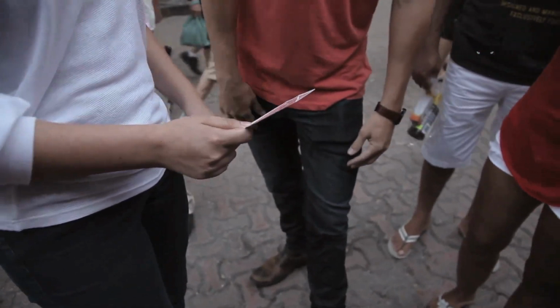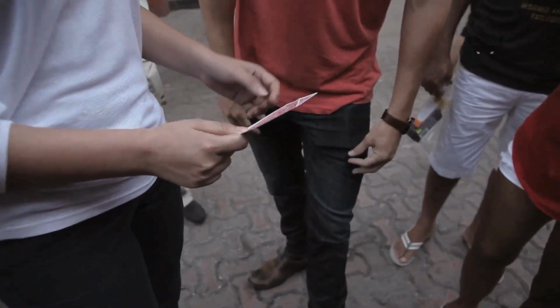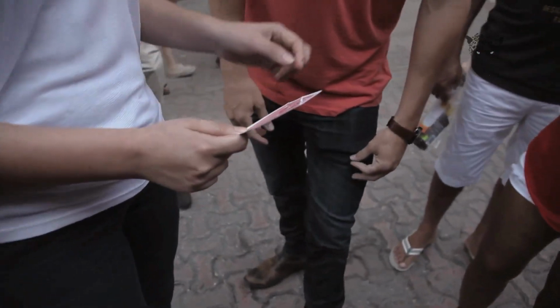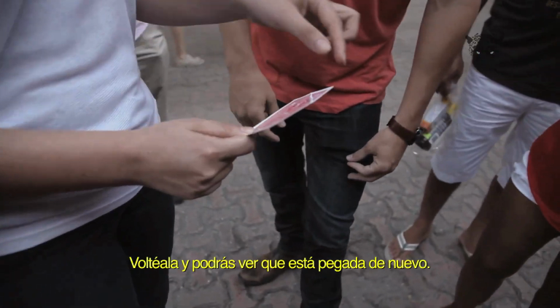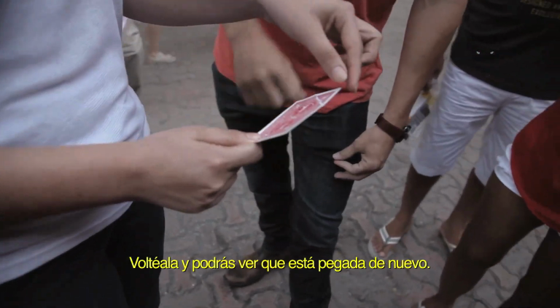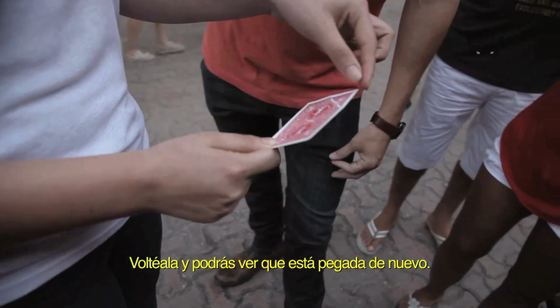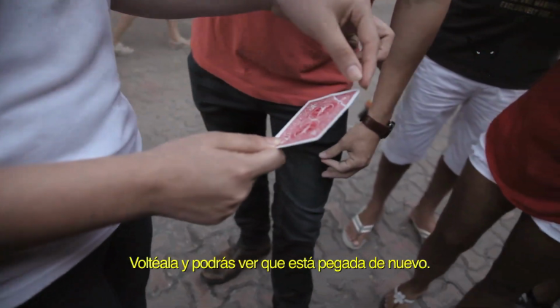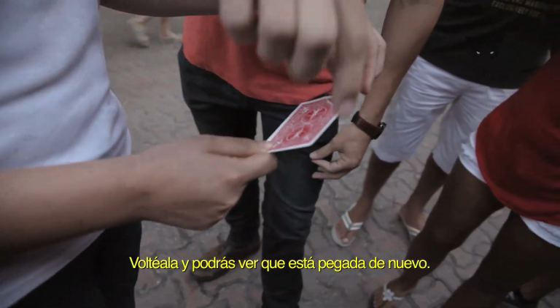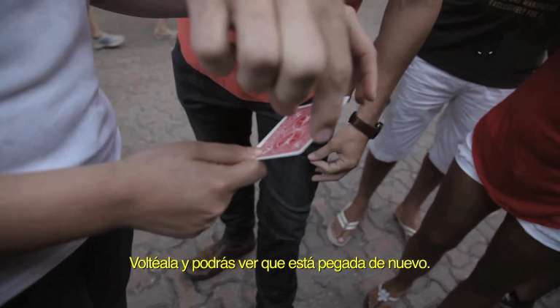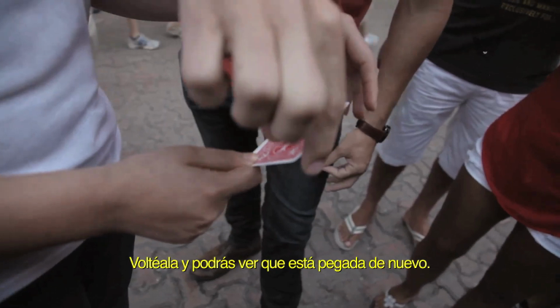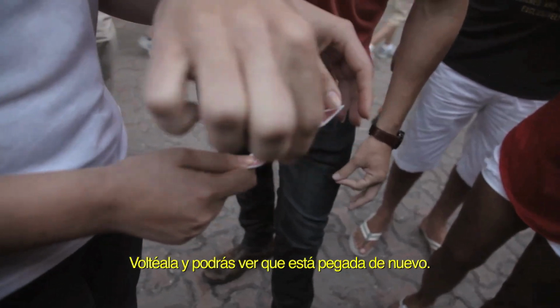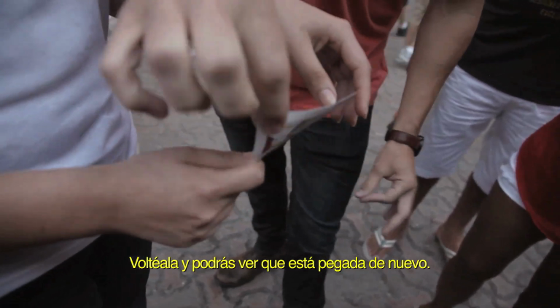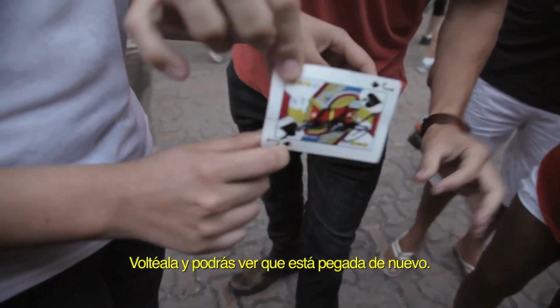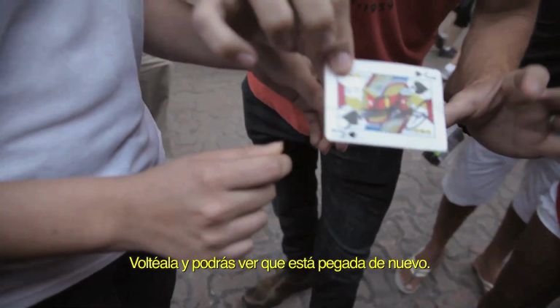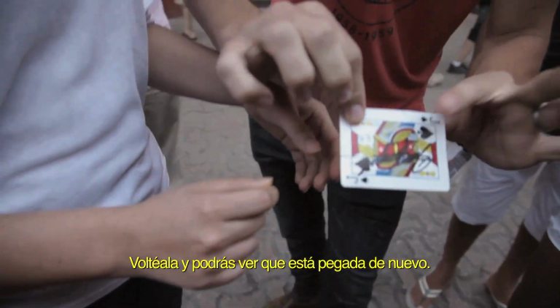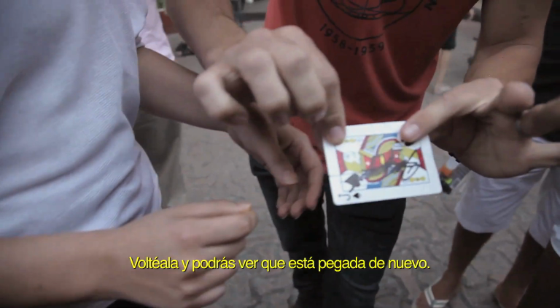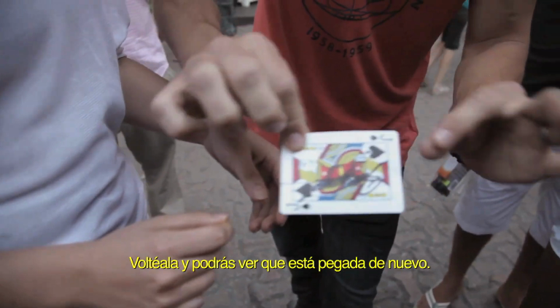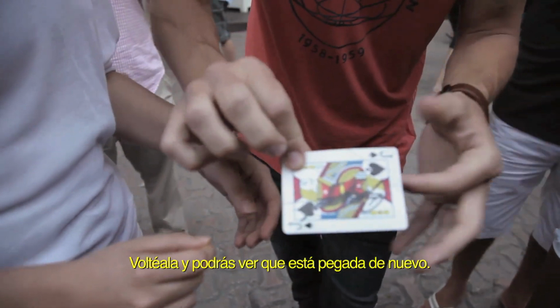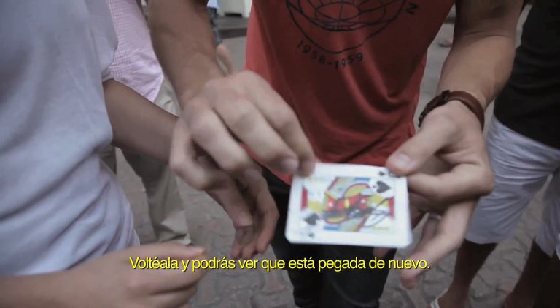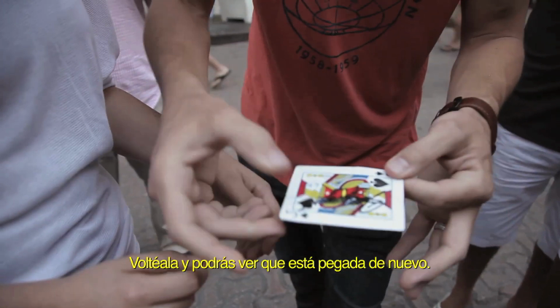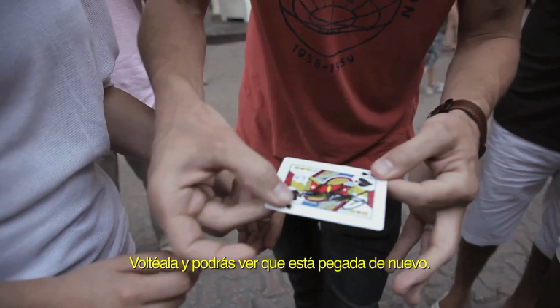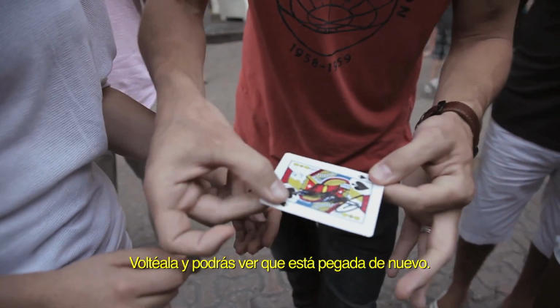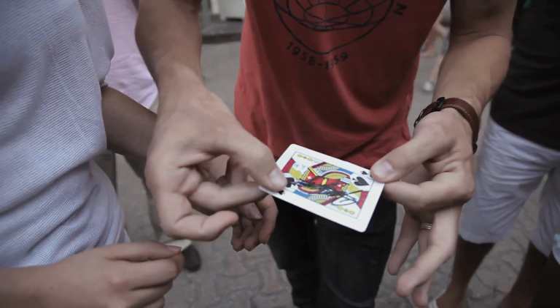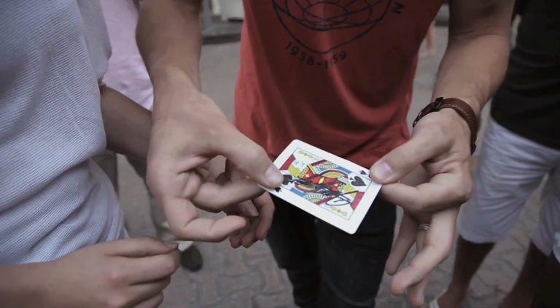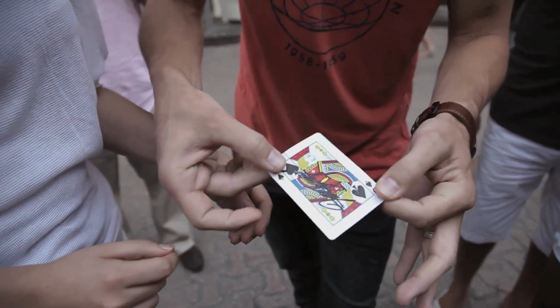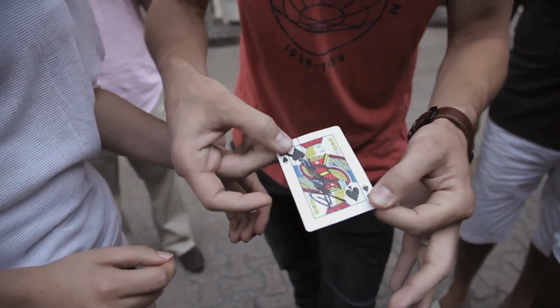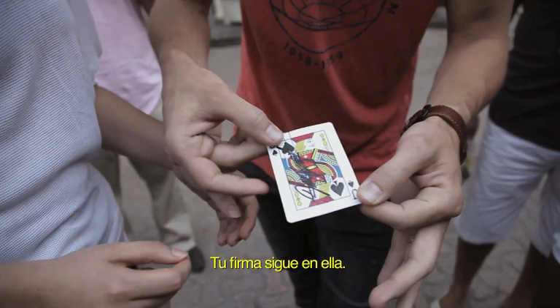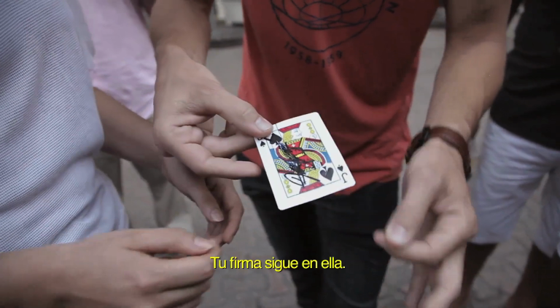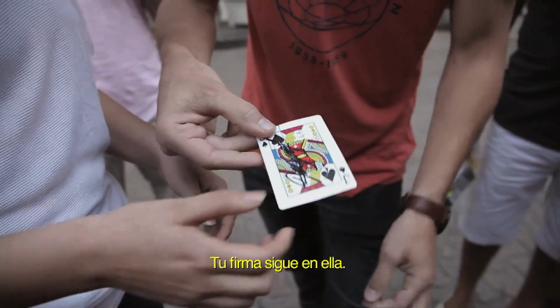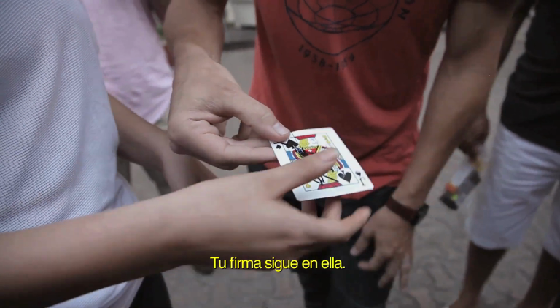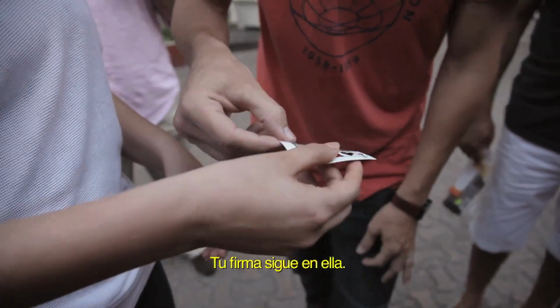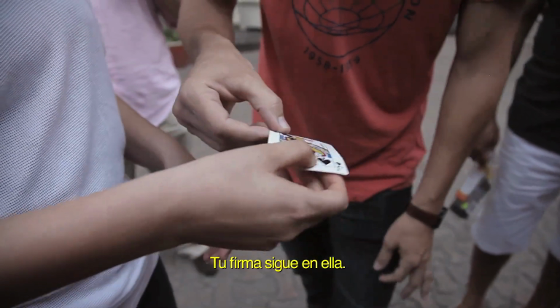Turn it over — you can see that it's actually attached itself once again. Your signature is still on it.